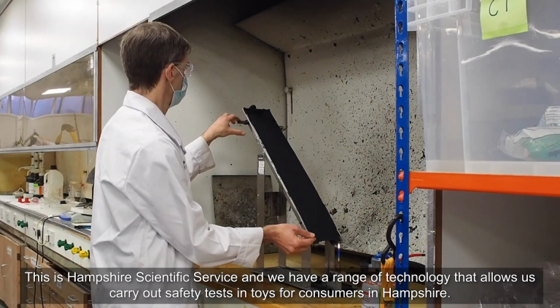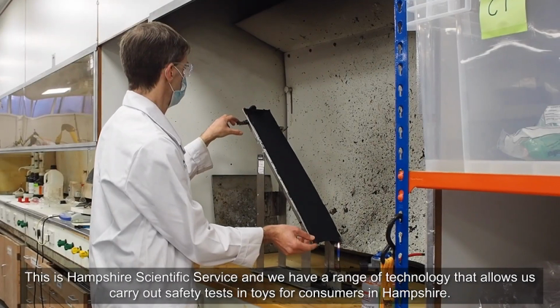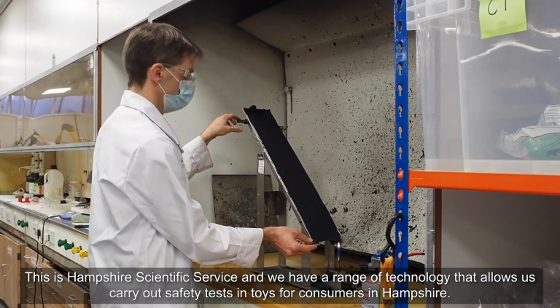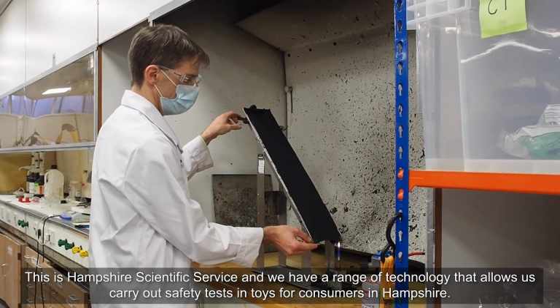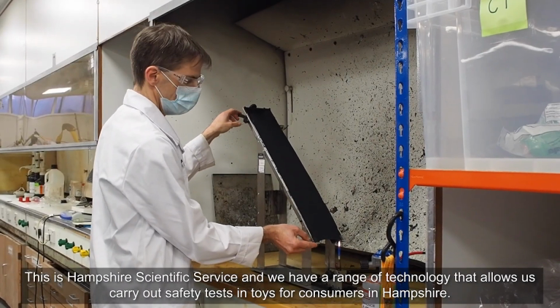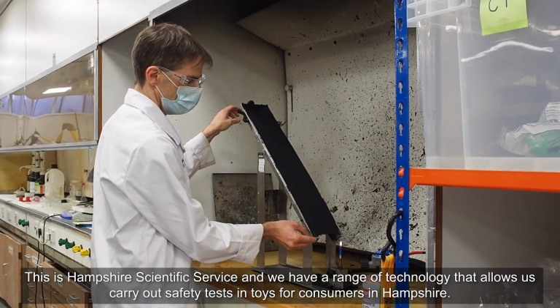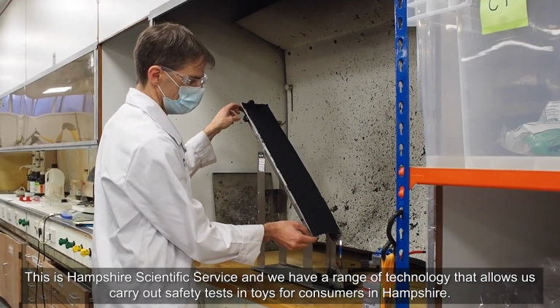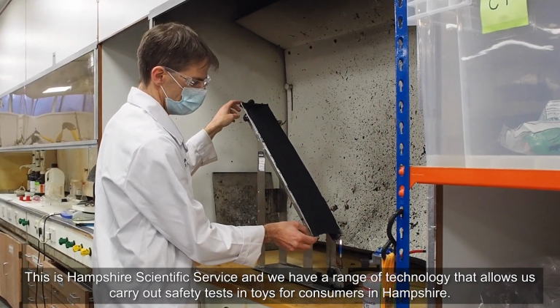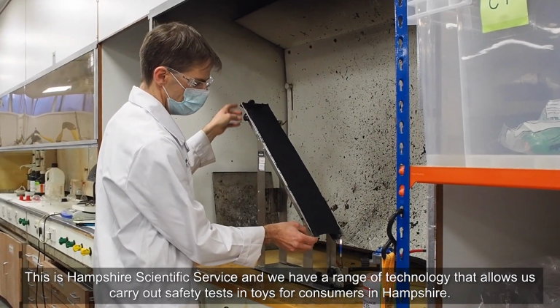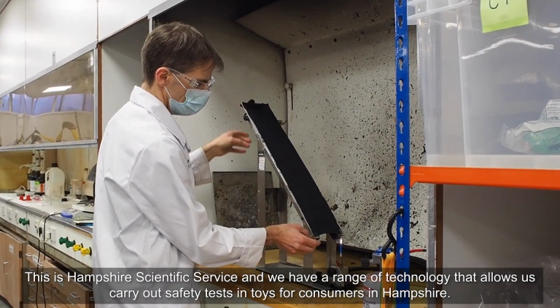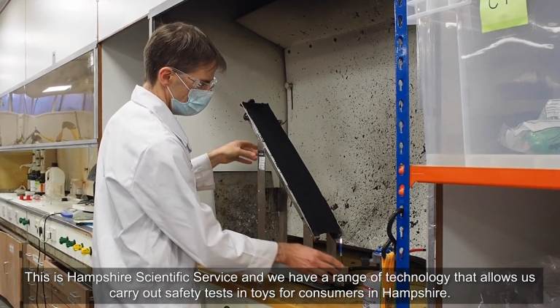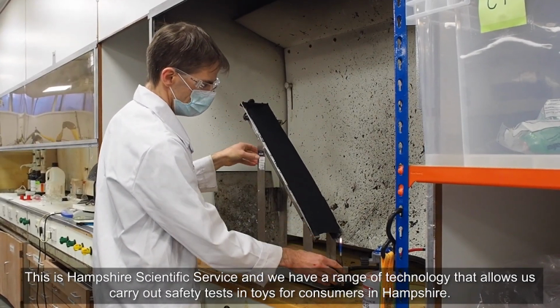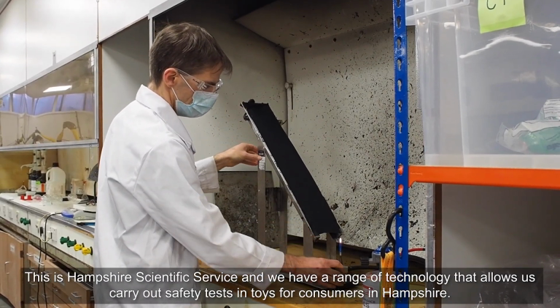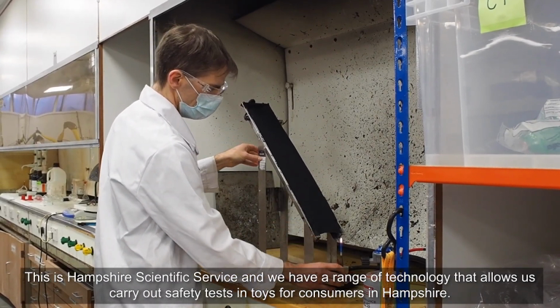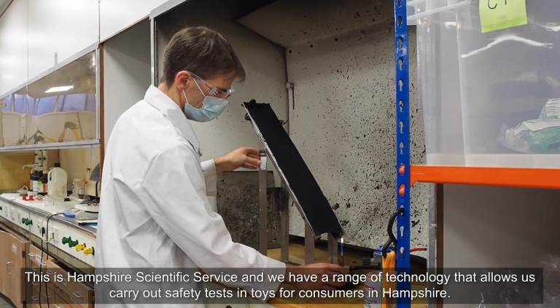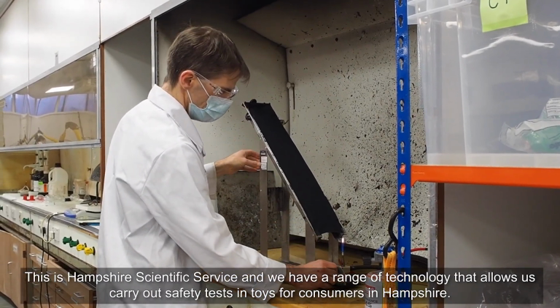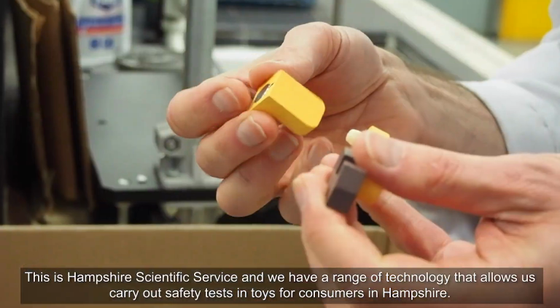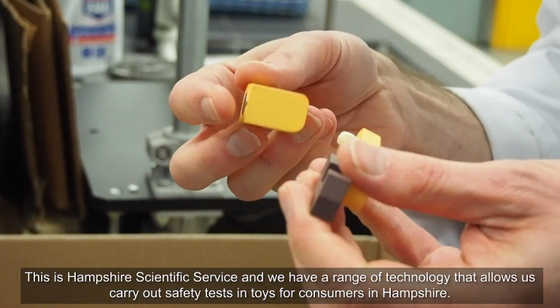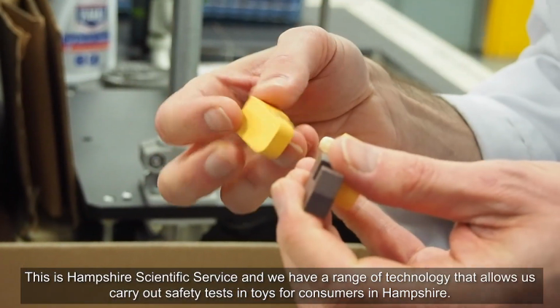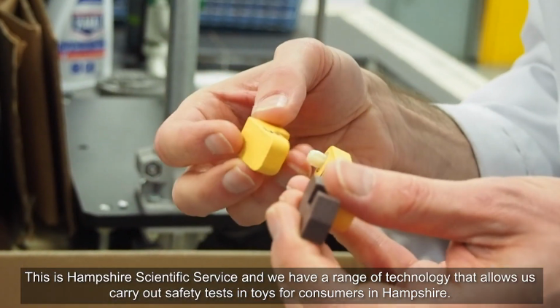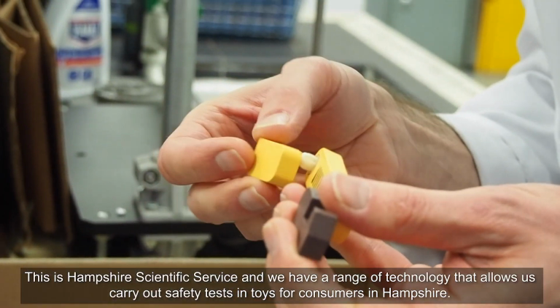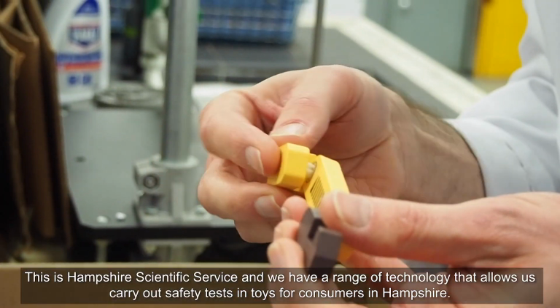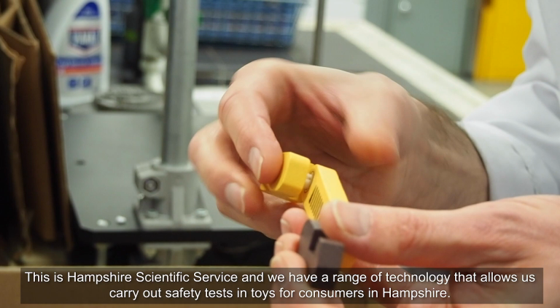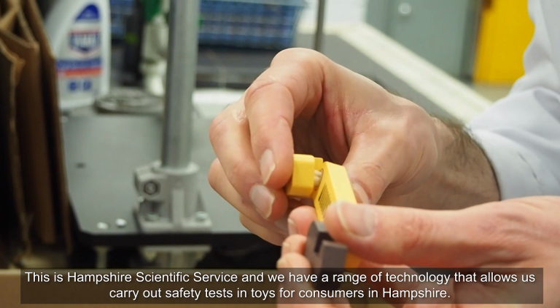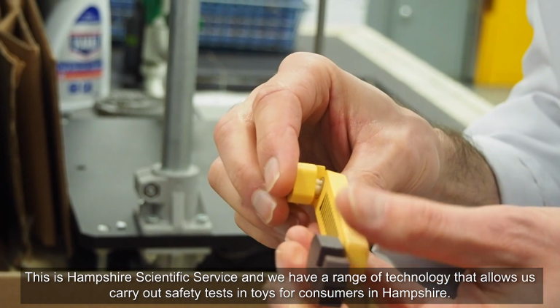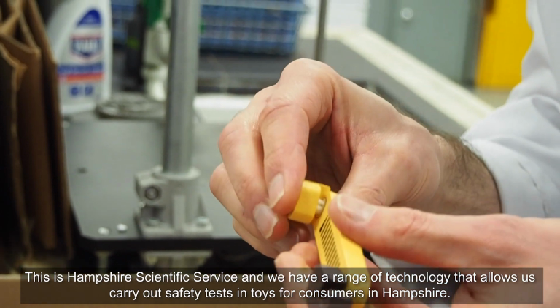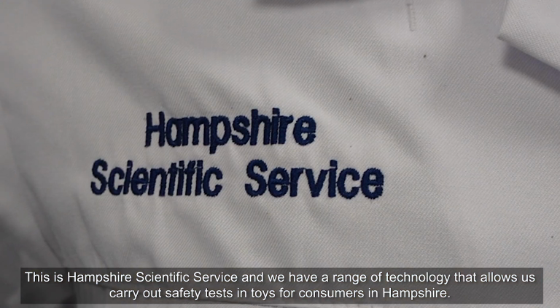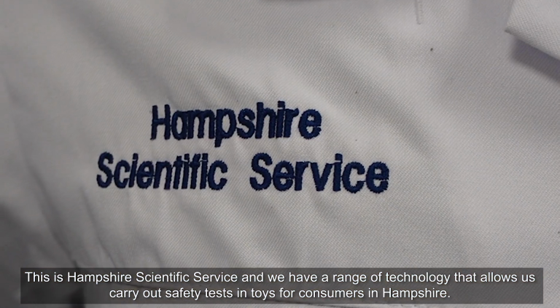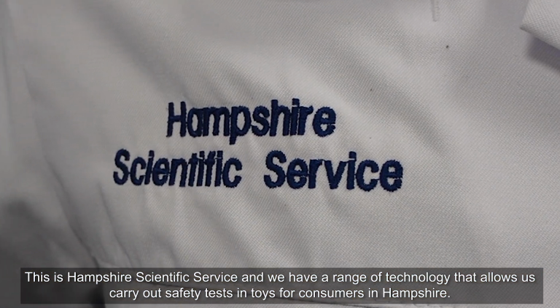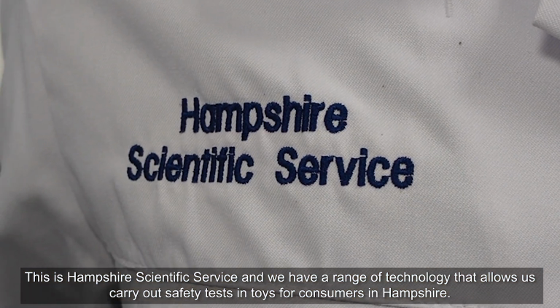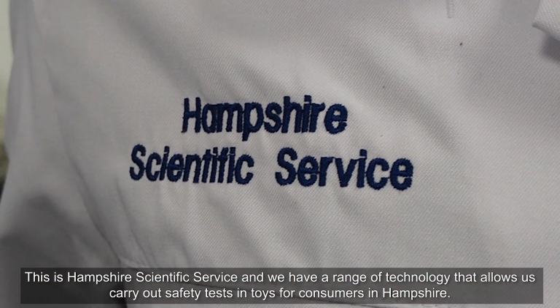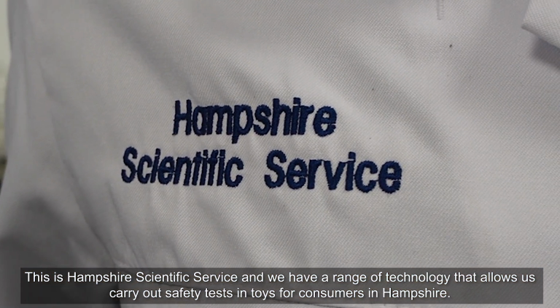This is Hampshire Scientific Service and we have a range of technology that allows us to carry out safety tests on toys for consumers in Hampshire.